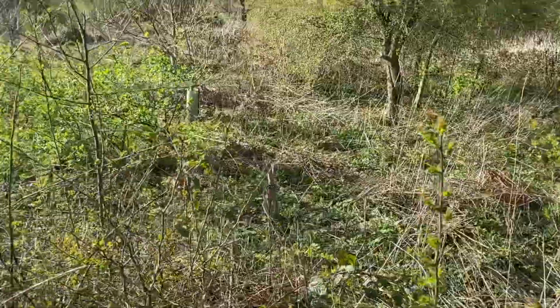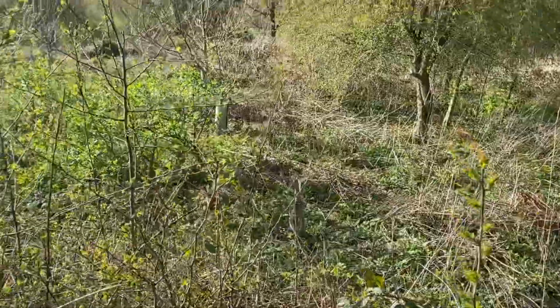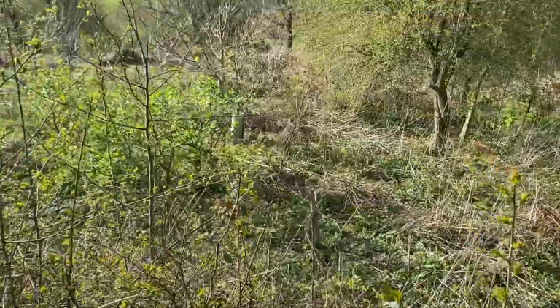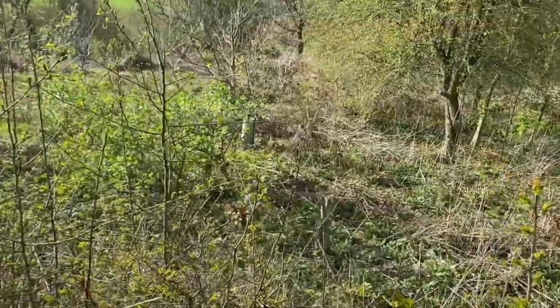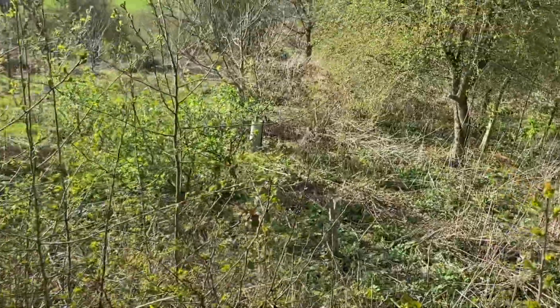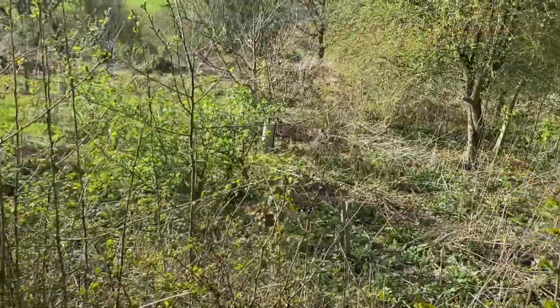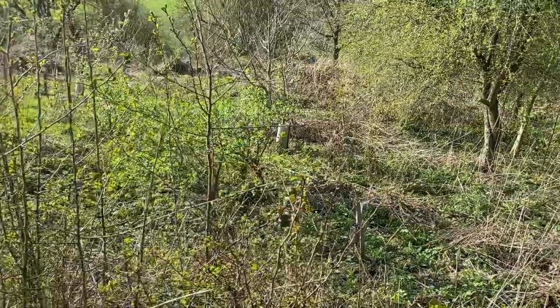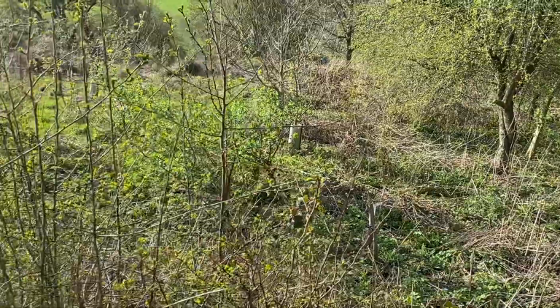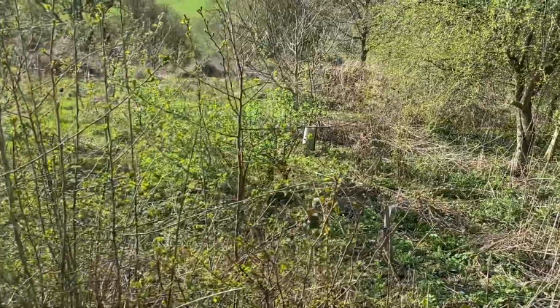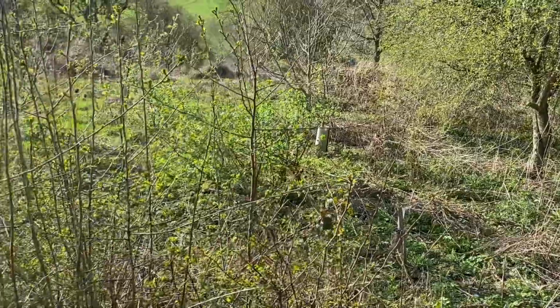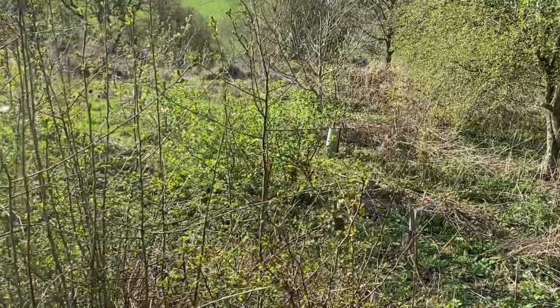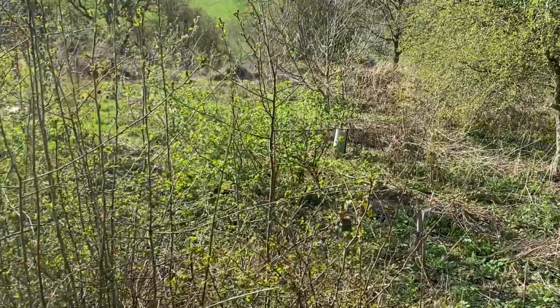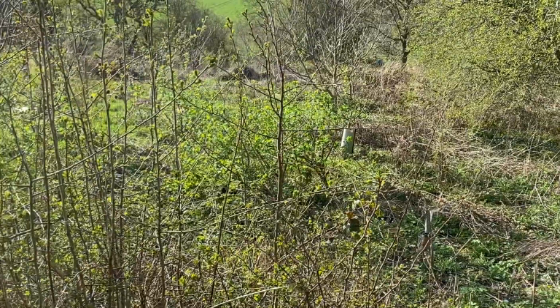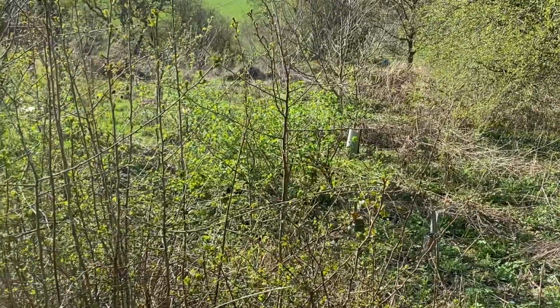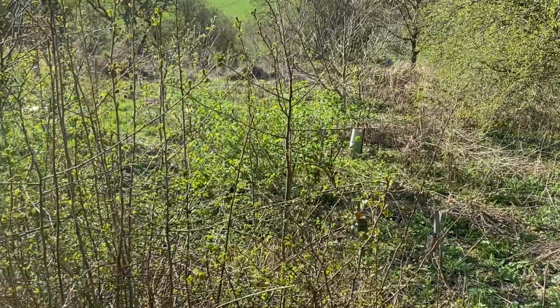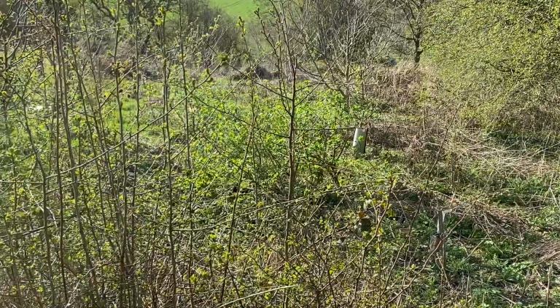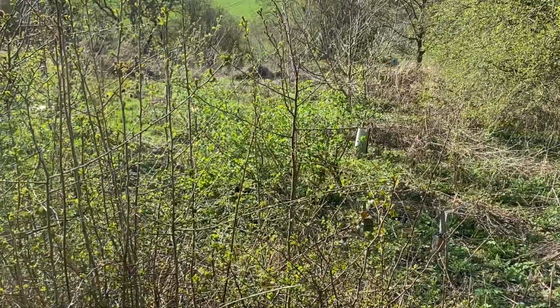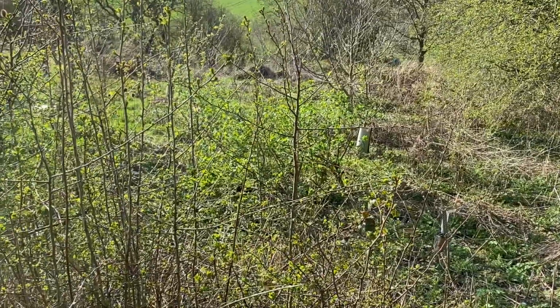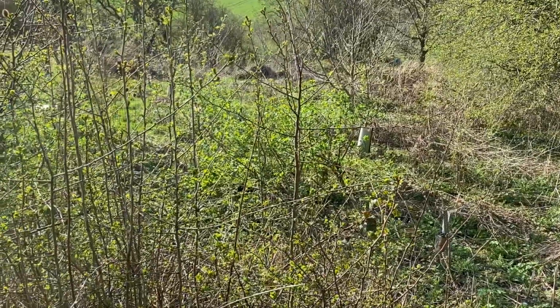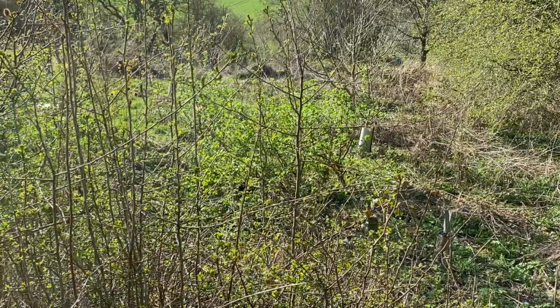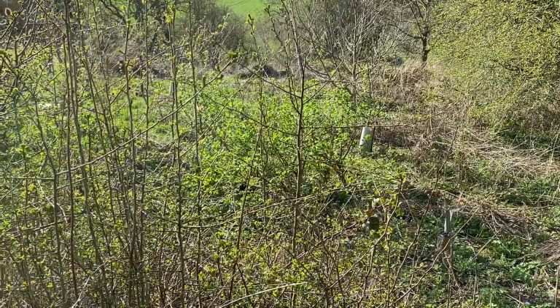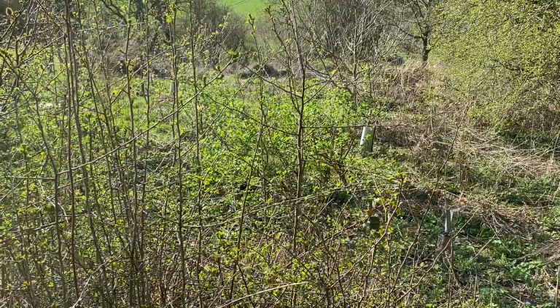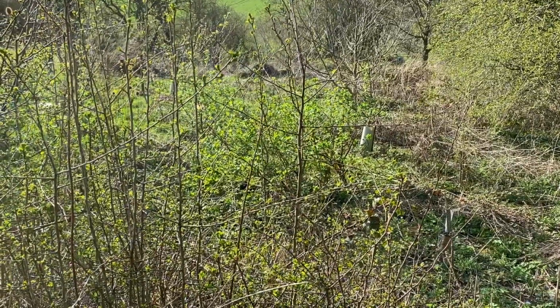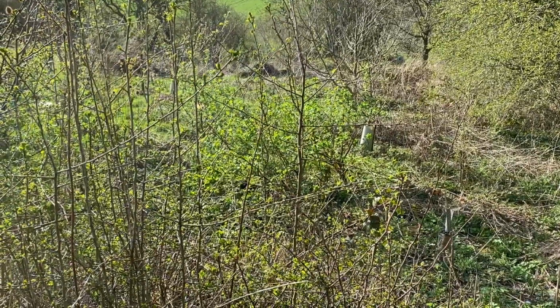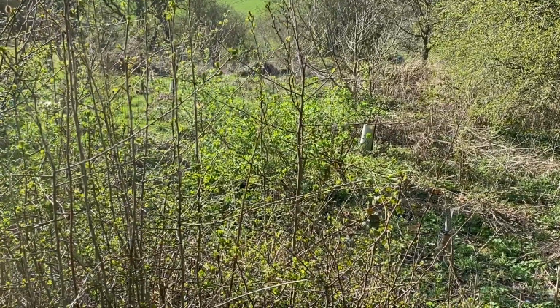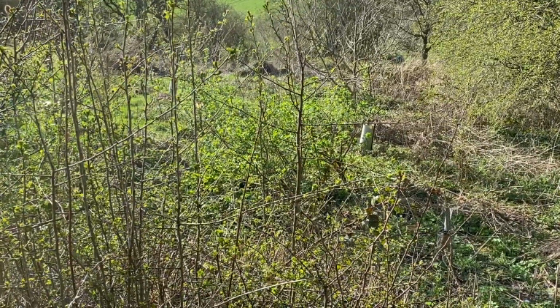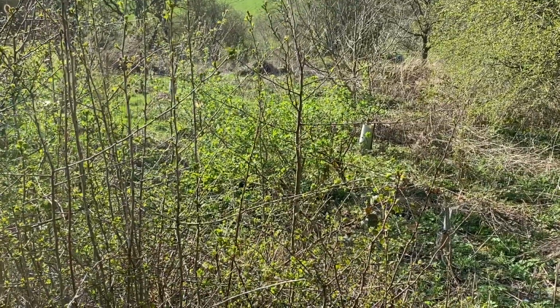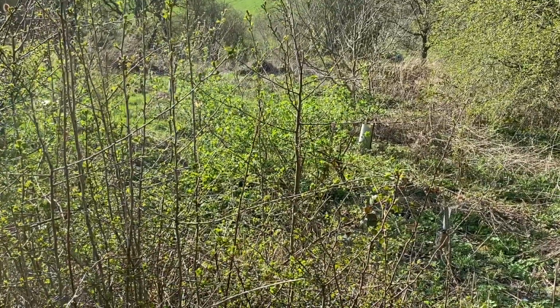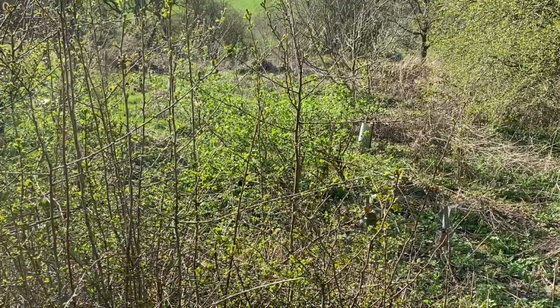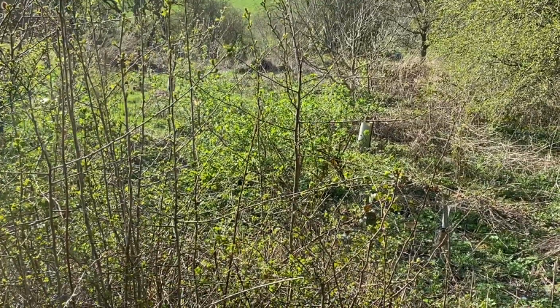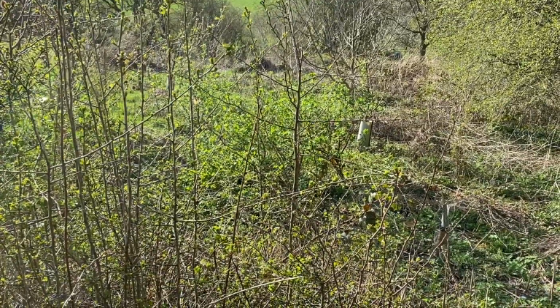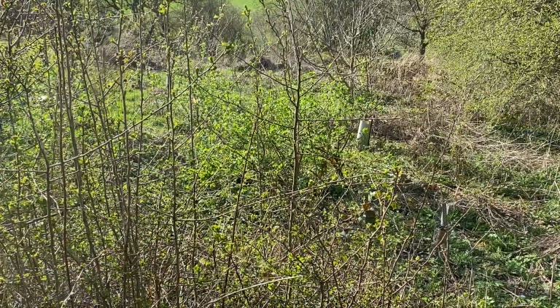Further down the forest garden we've got some medlar, which I'll show you next.